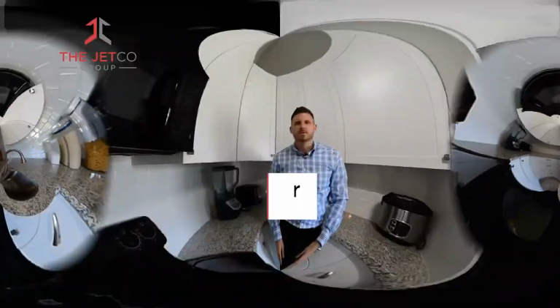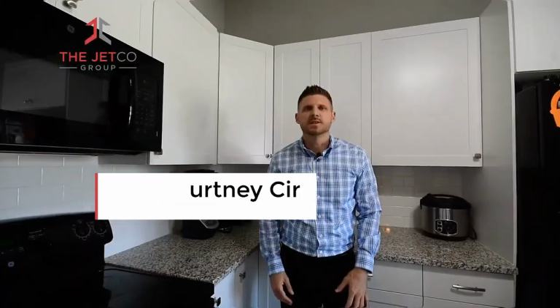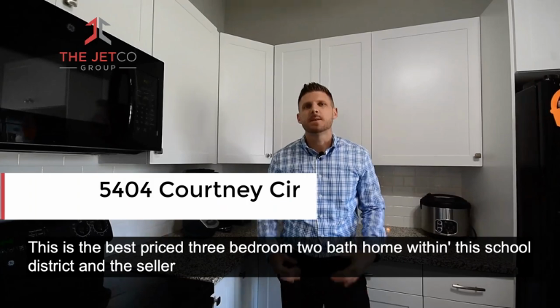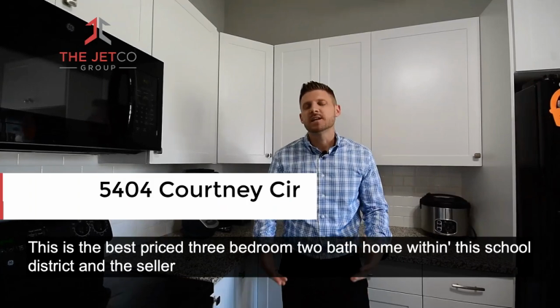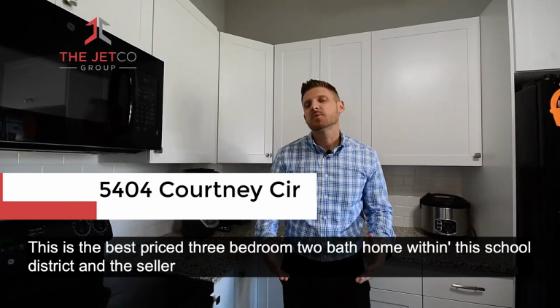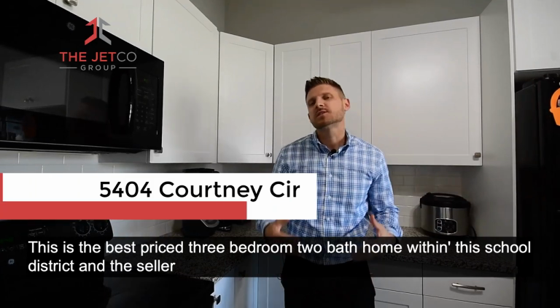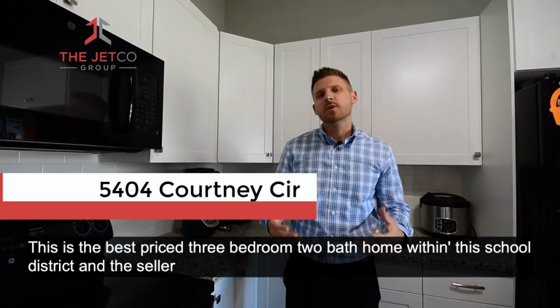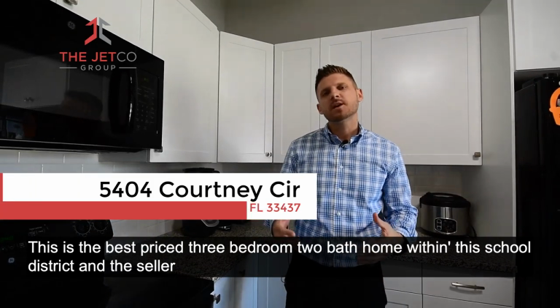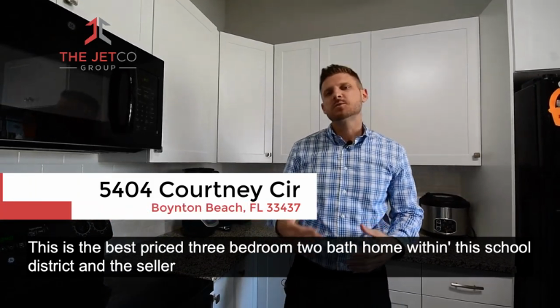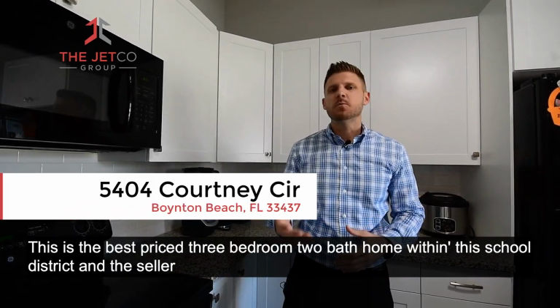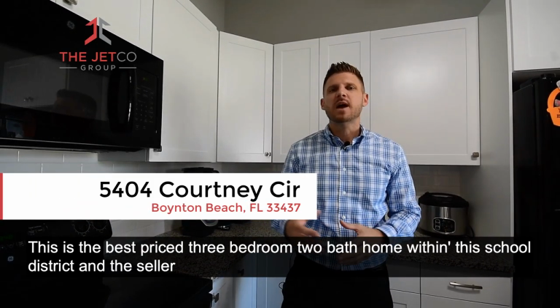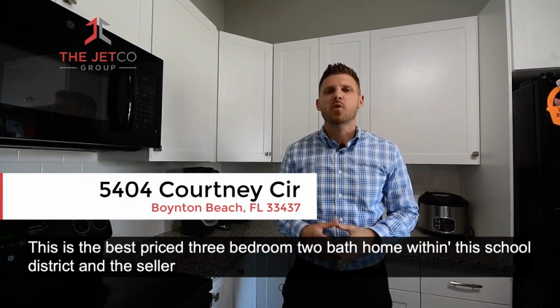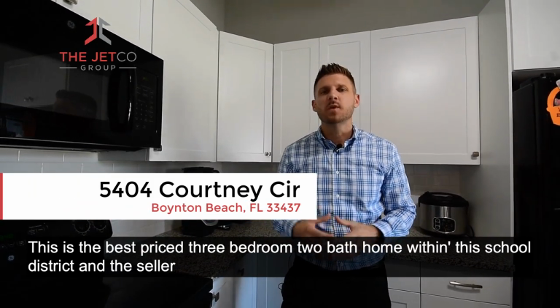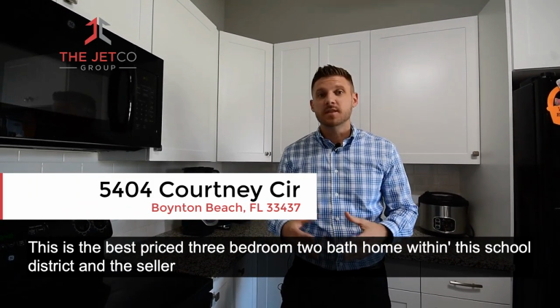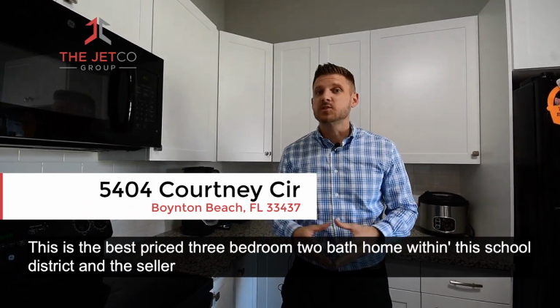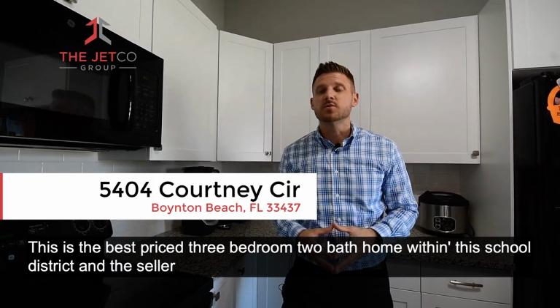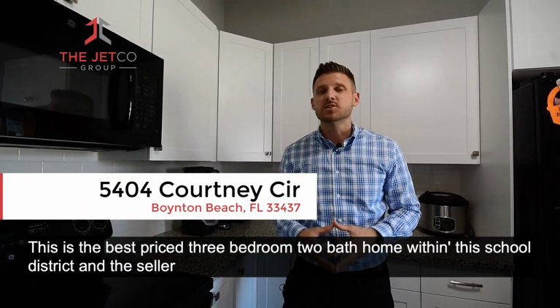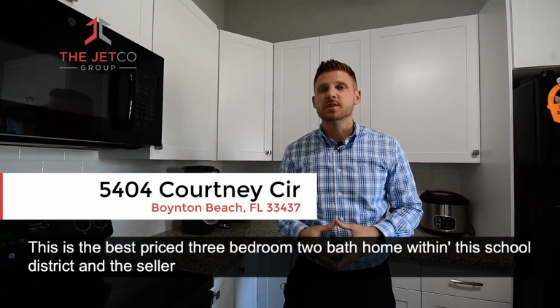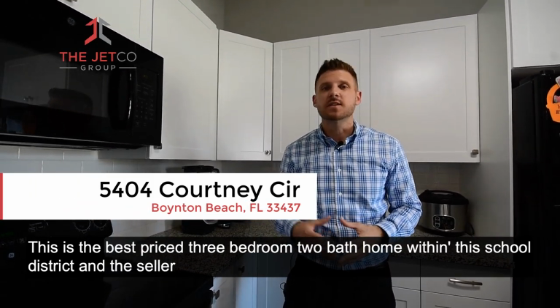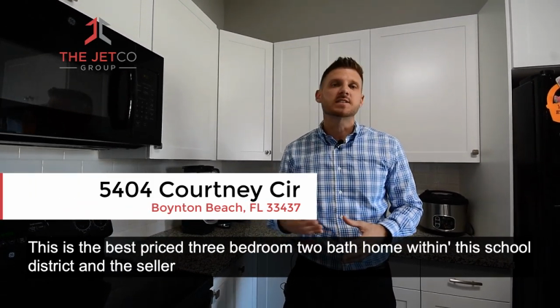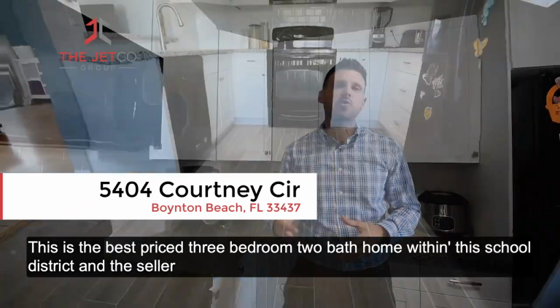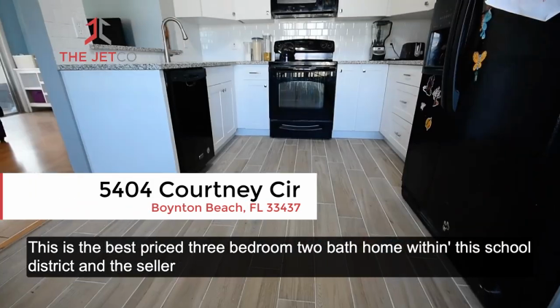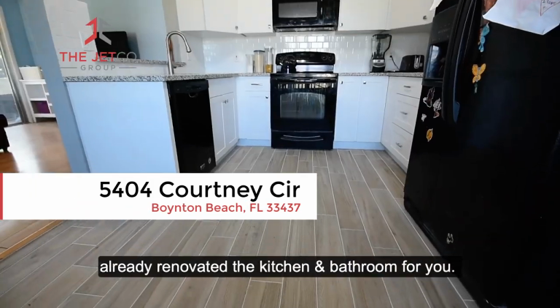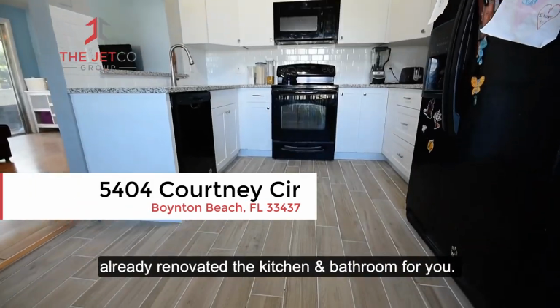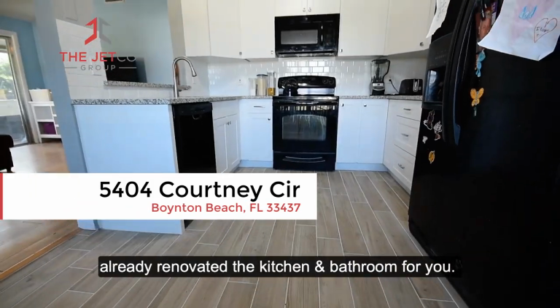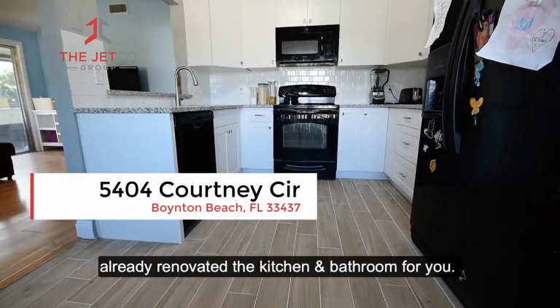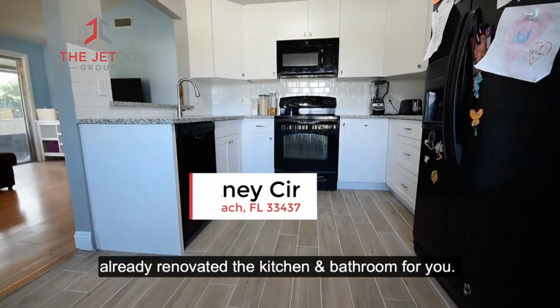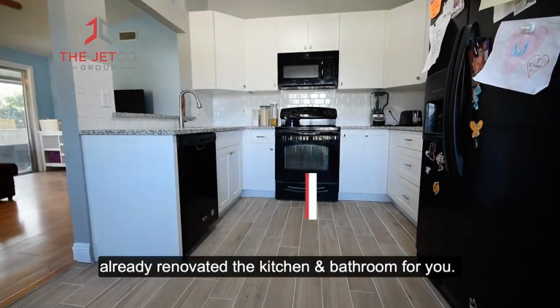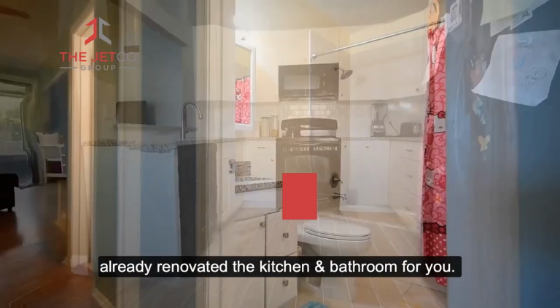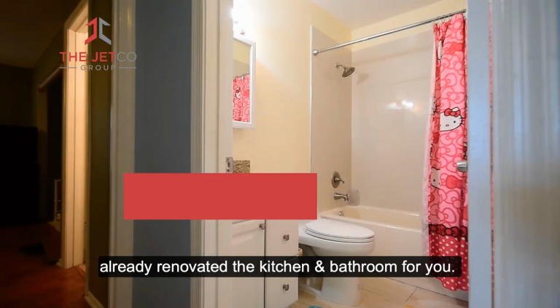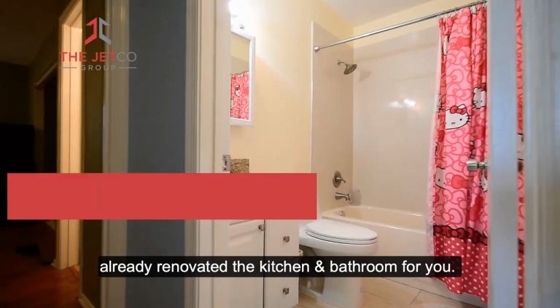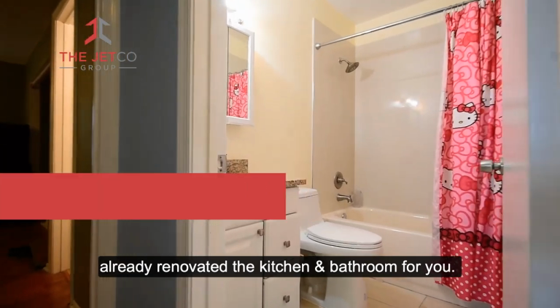This is the best priced three bedroom, two bath home within this school district, and the seller already renovated the kitchen and bathroom for you.